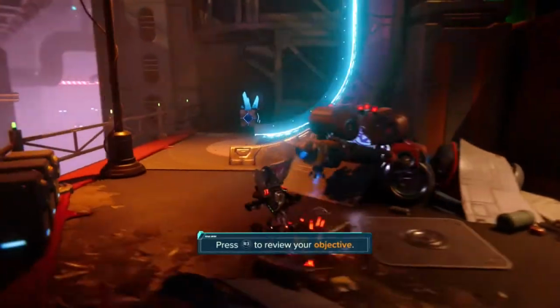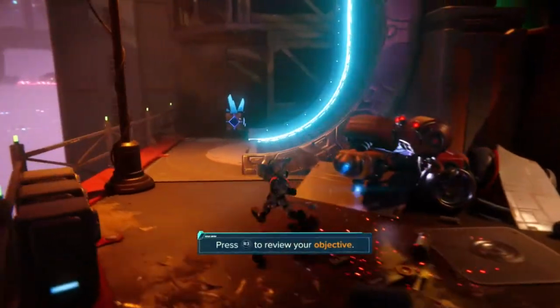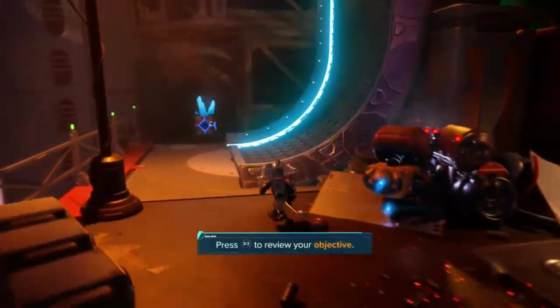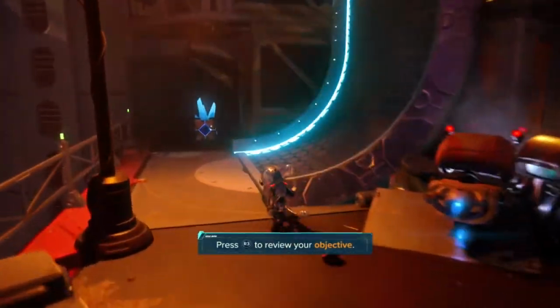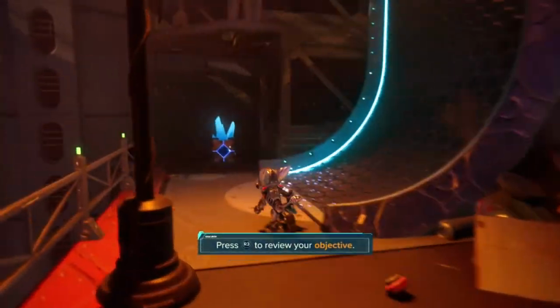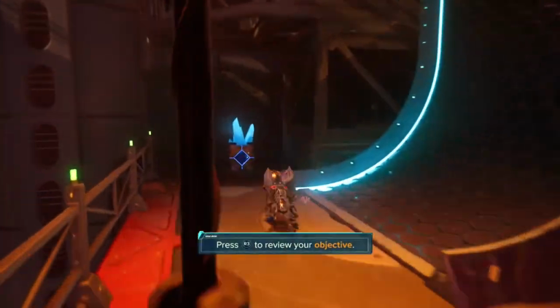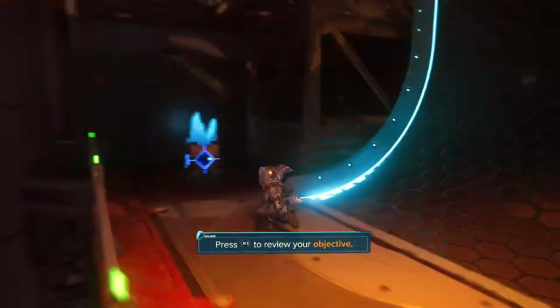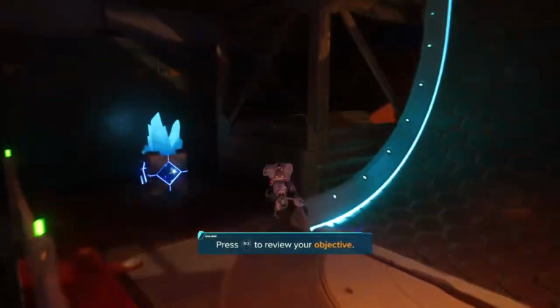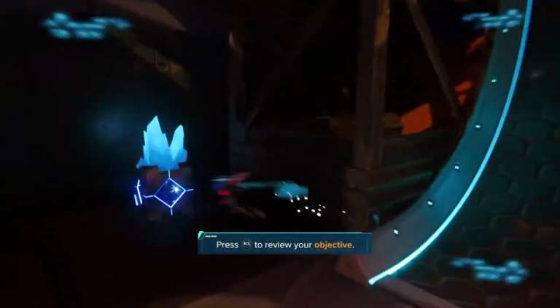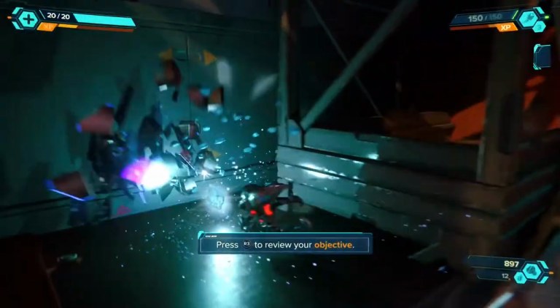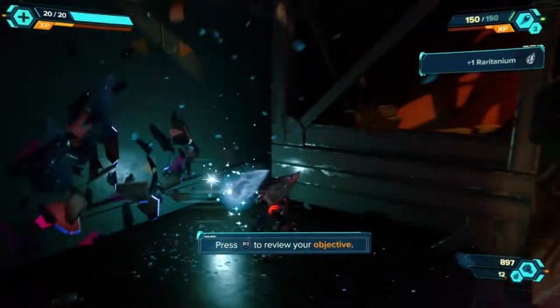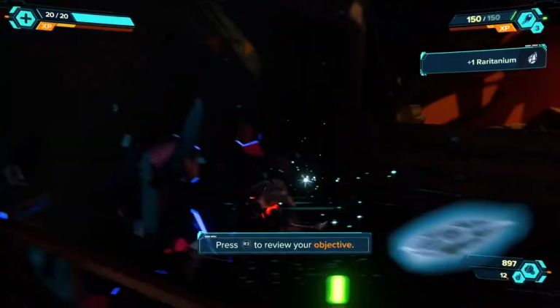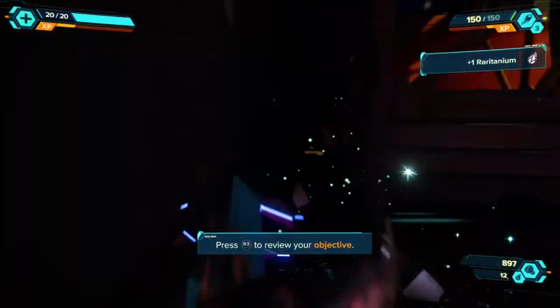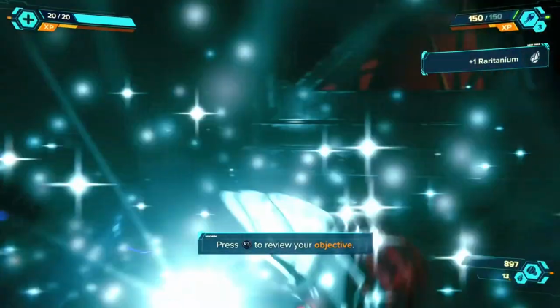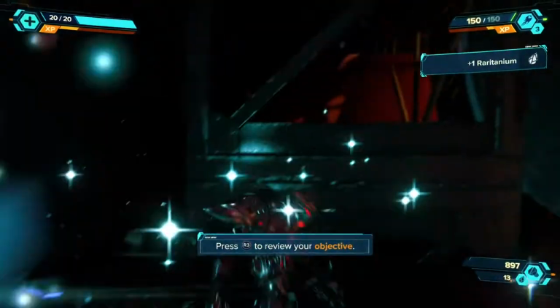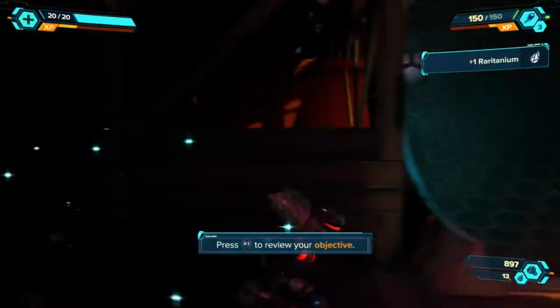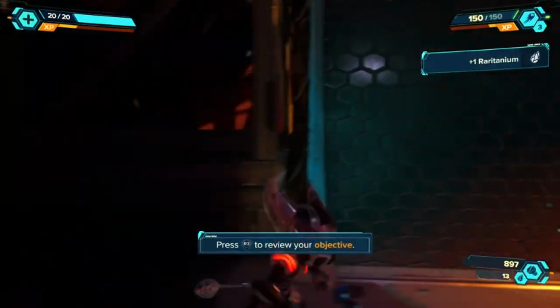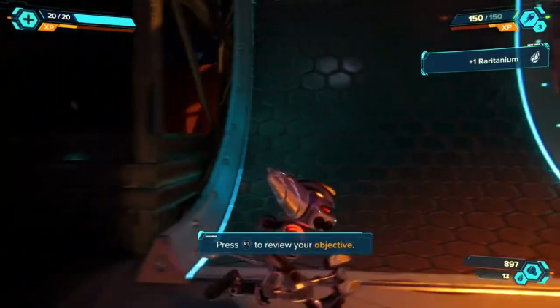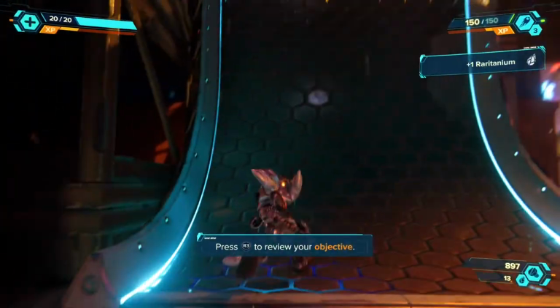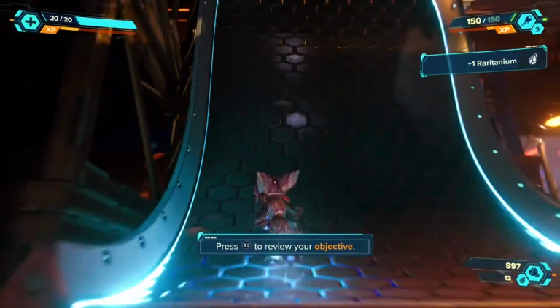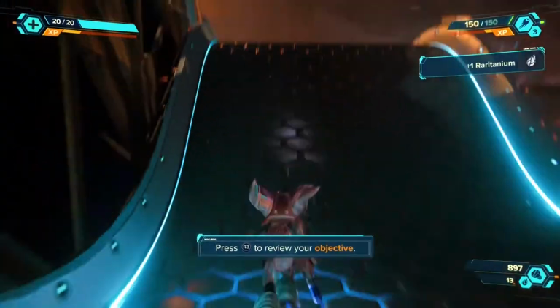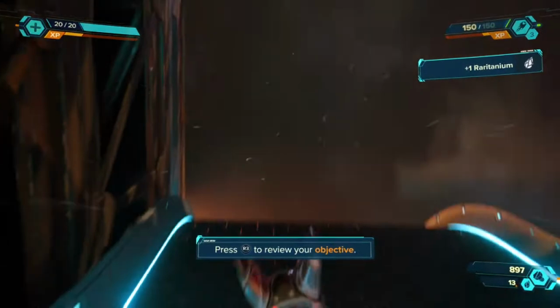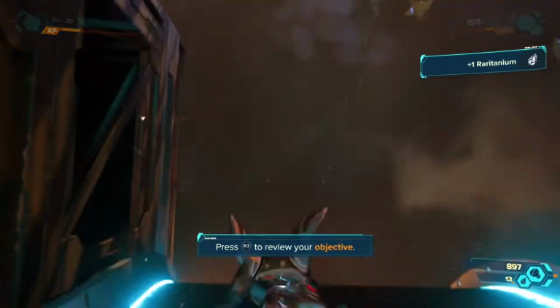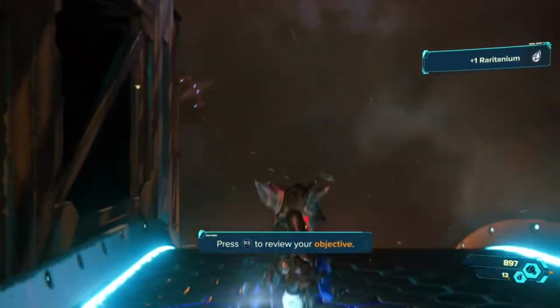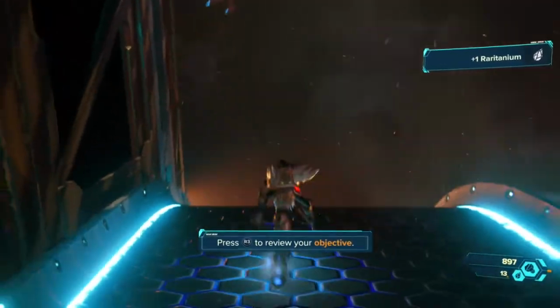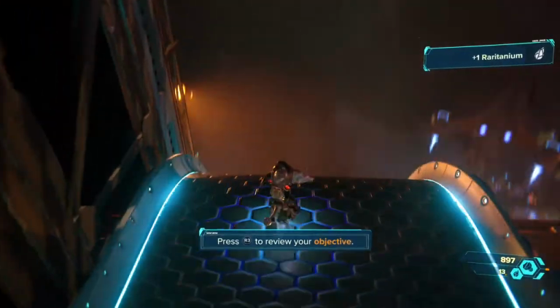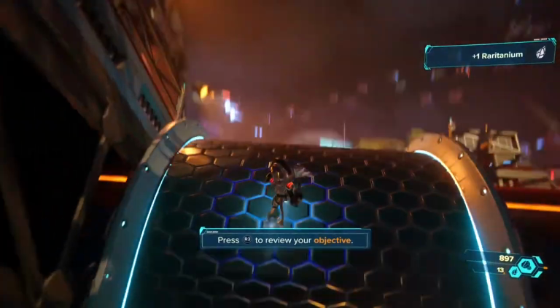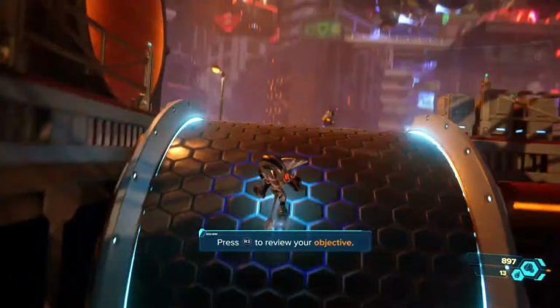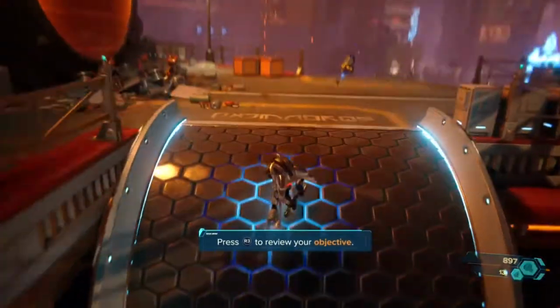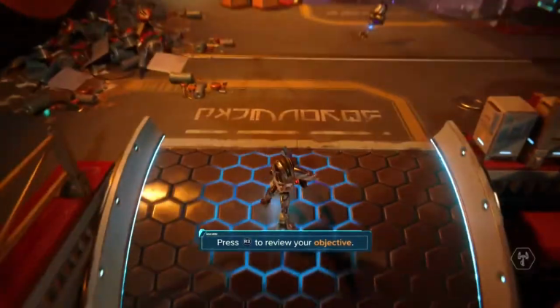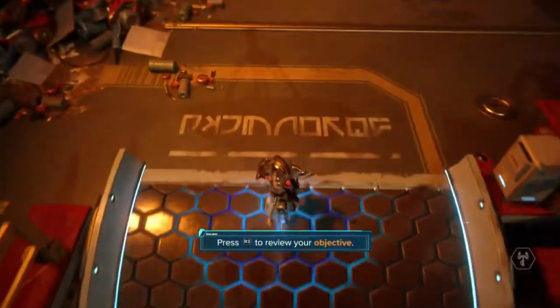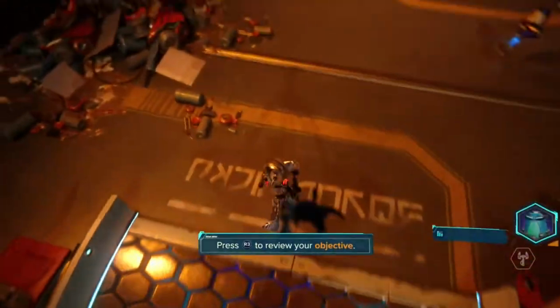You'll also come across hidden items like gold bolts, which you use for customization, and info boxes which contain plans for the RYNO — a very desirable, OP weapon. The map will also show you how many collectibles there are in a level and how many of them you've collected.